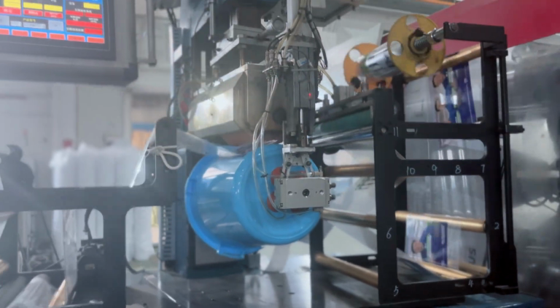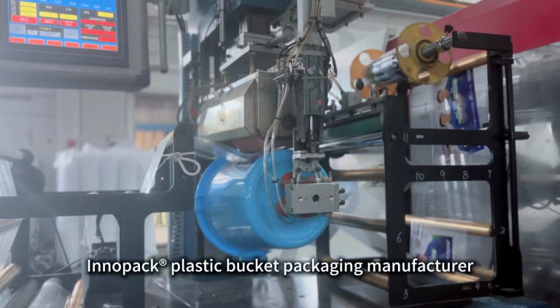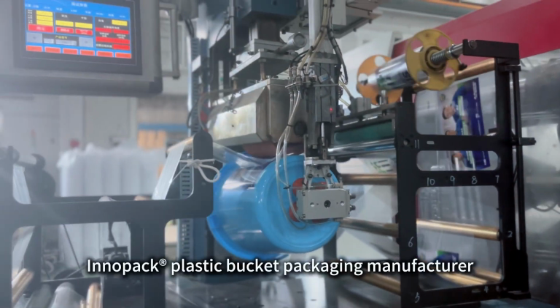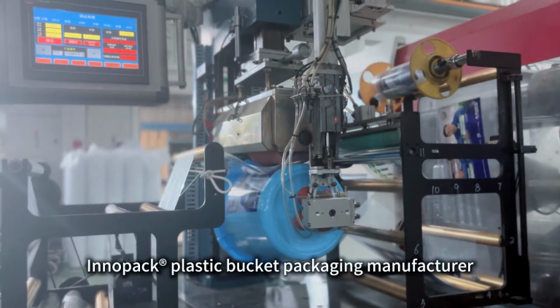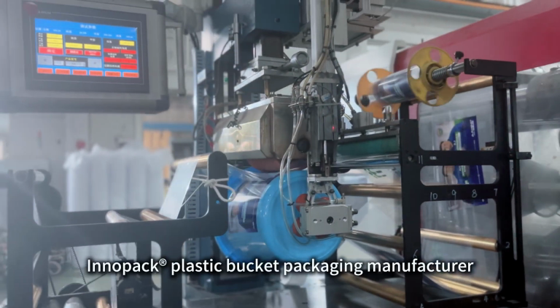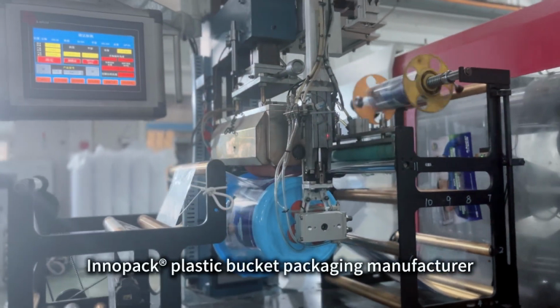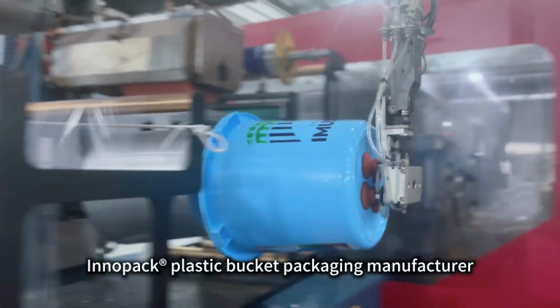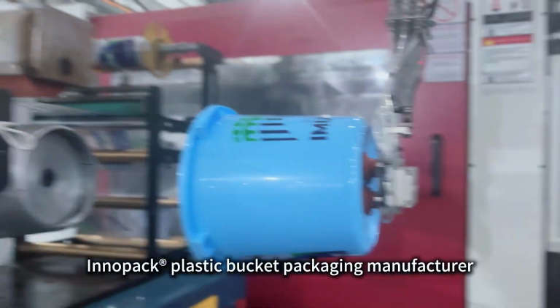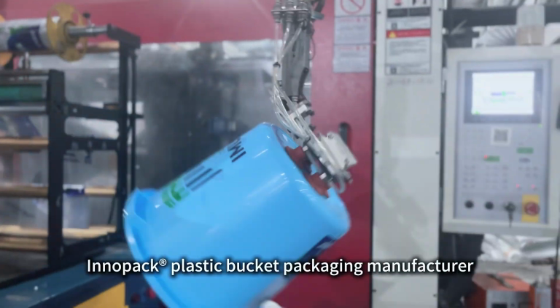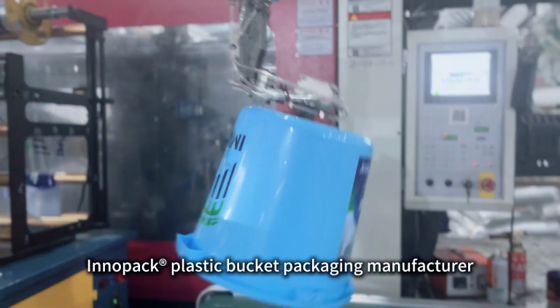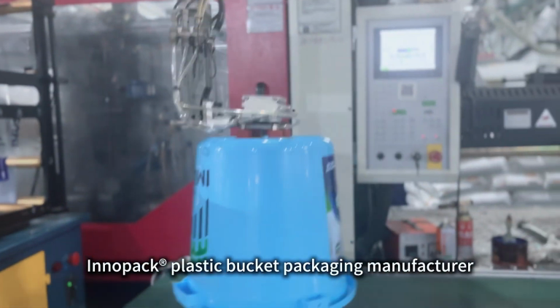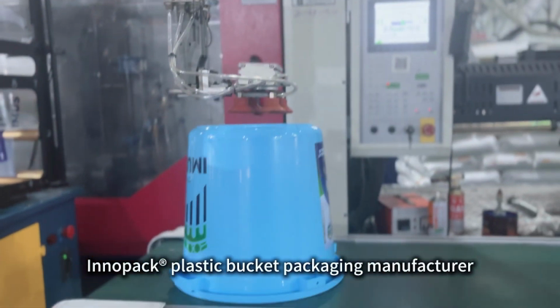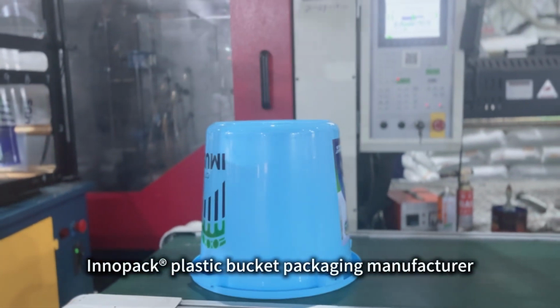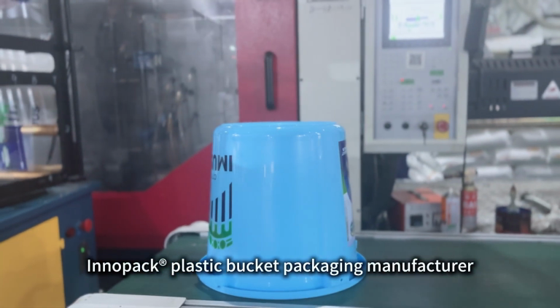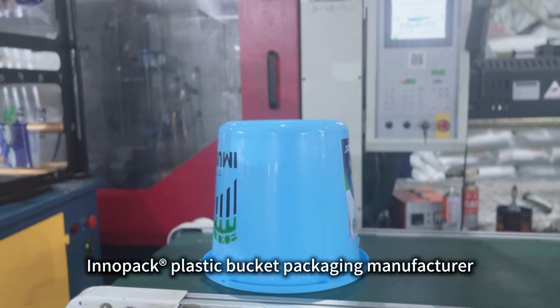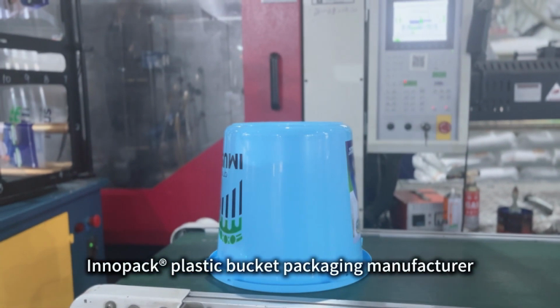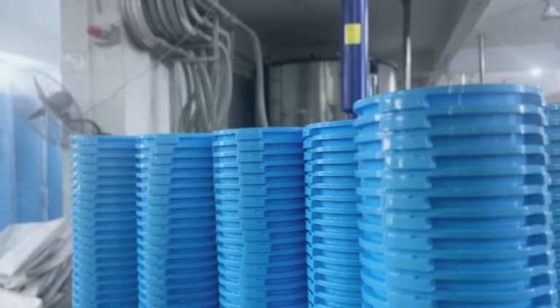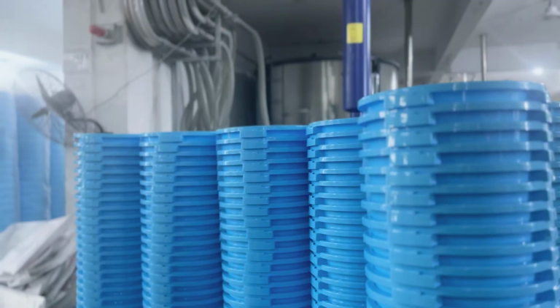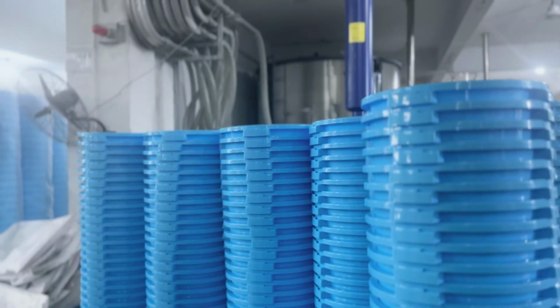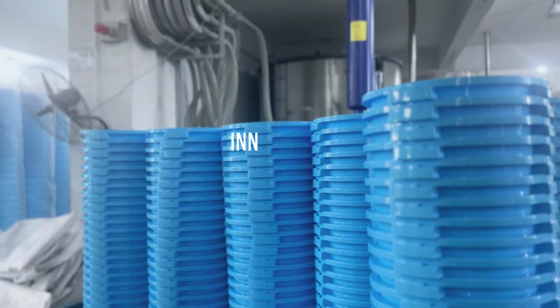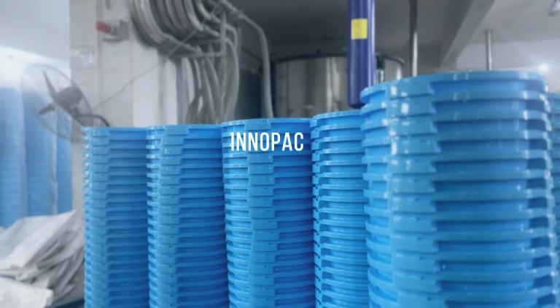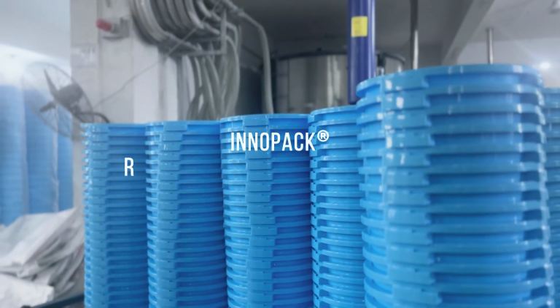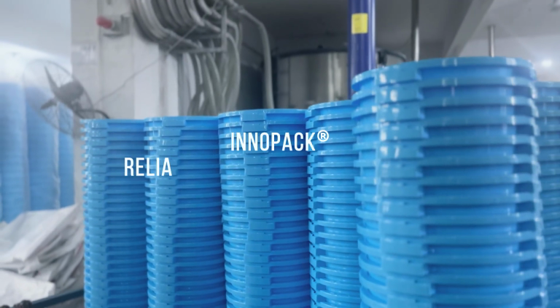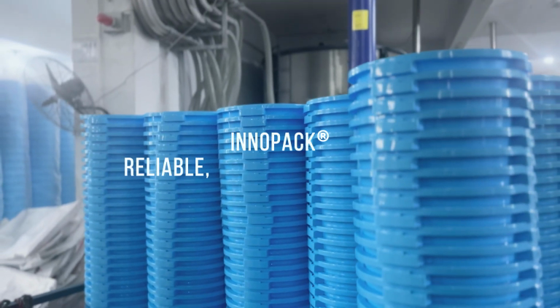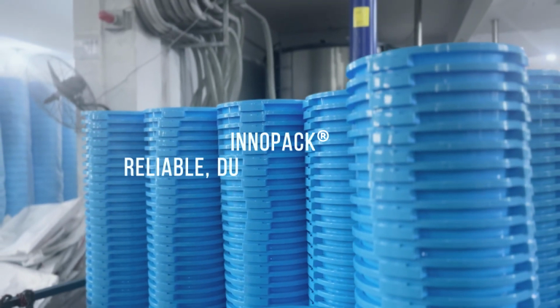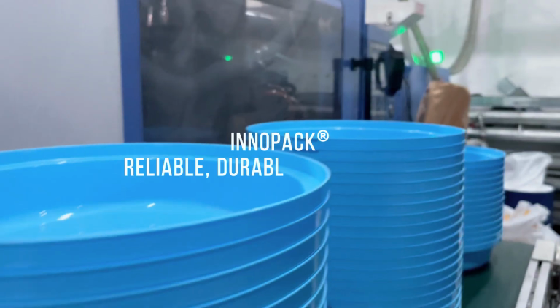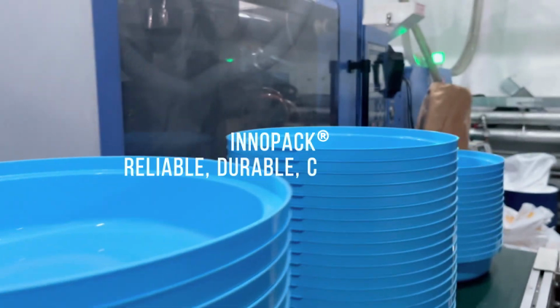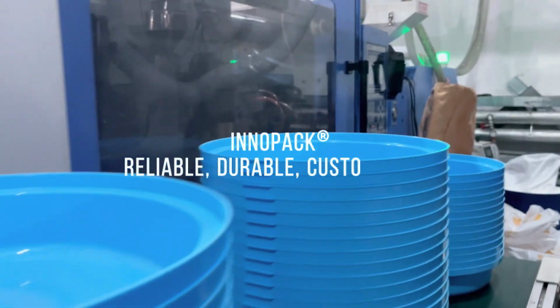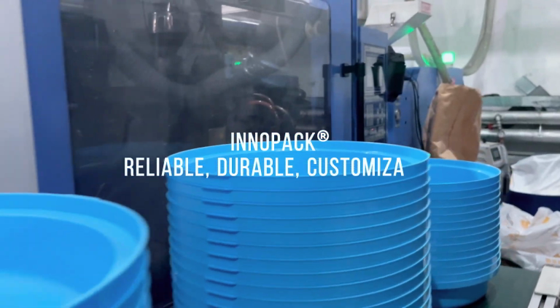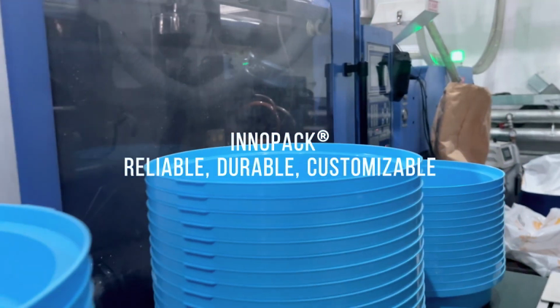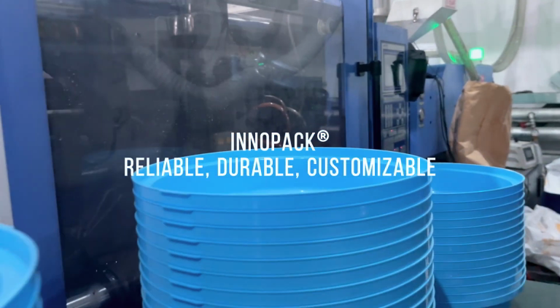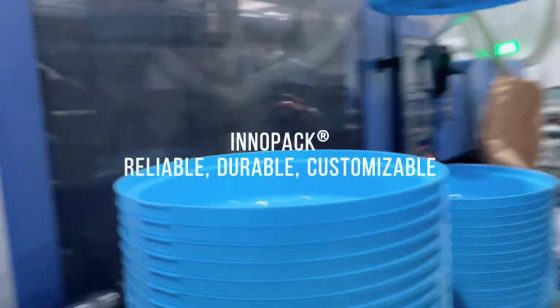Inipact plastic bucket packaging manufacturer. Reliable. Durable. Customizable.